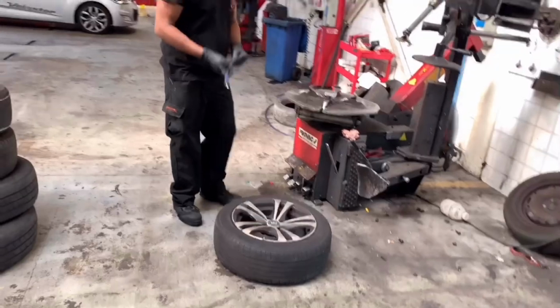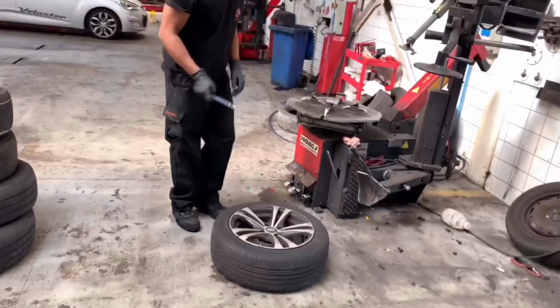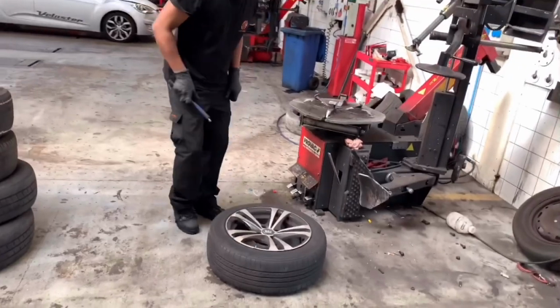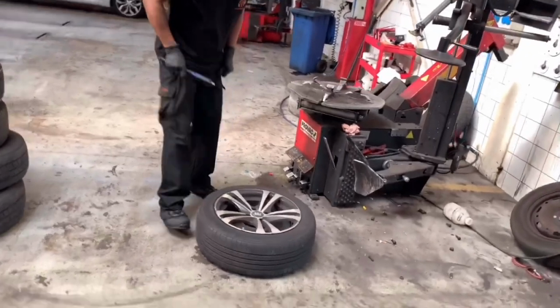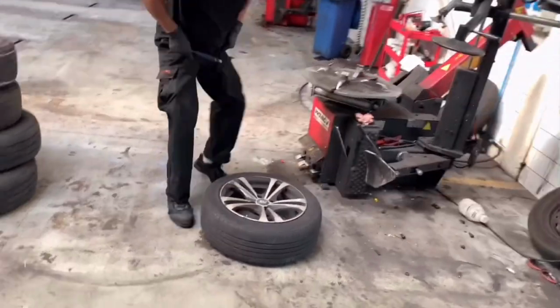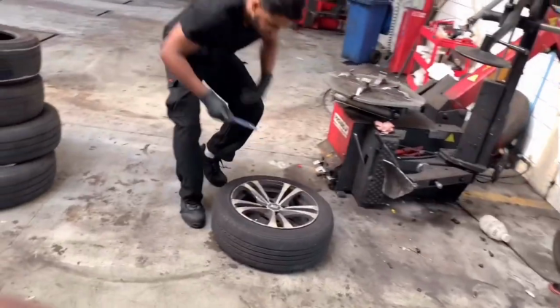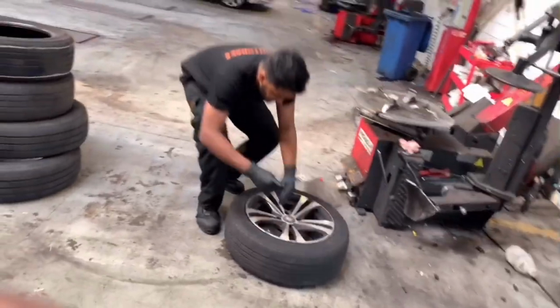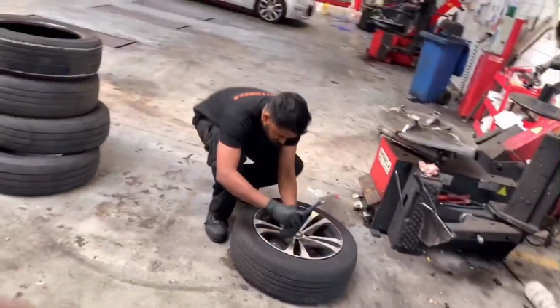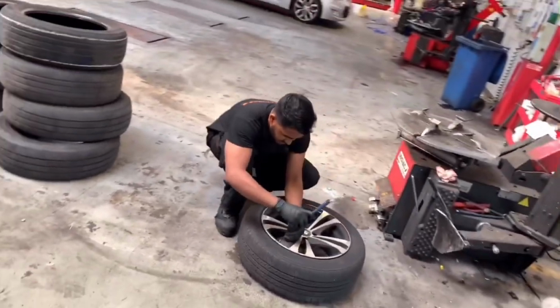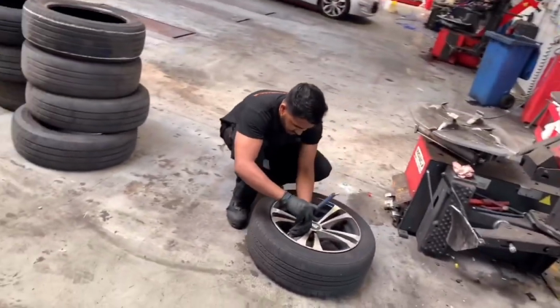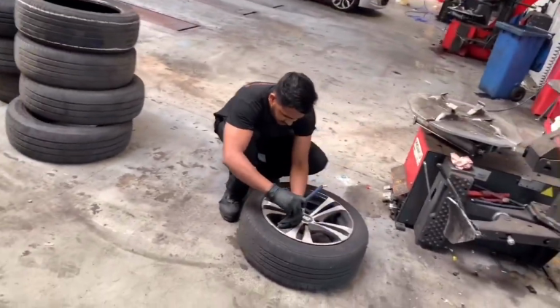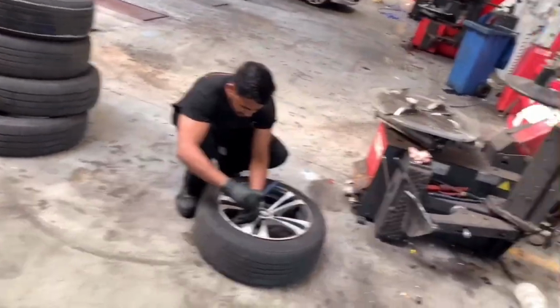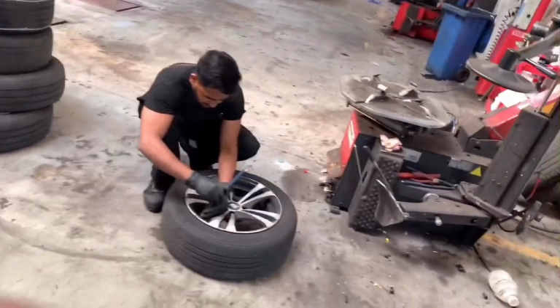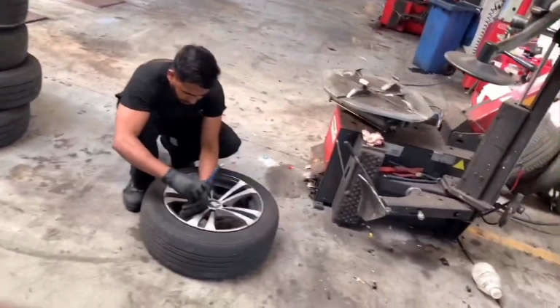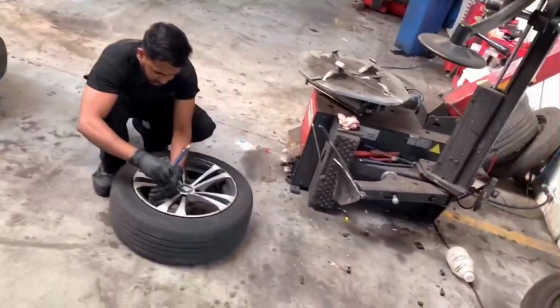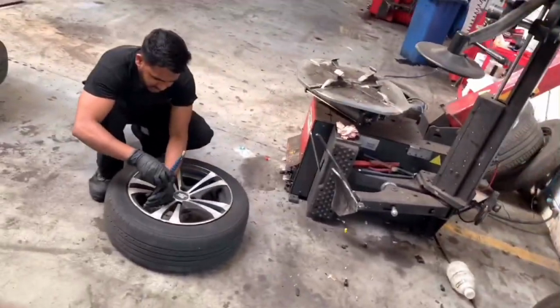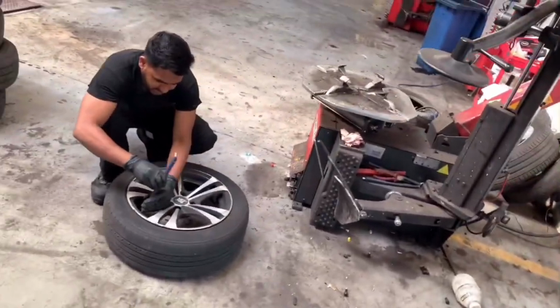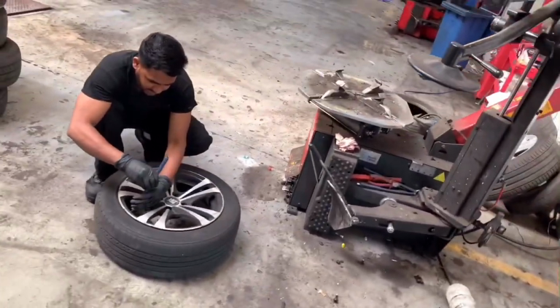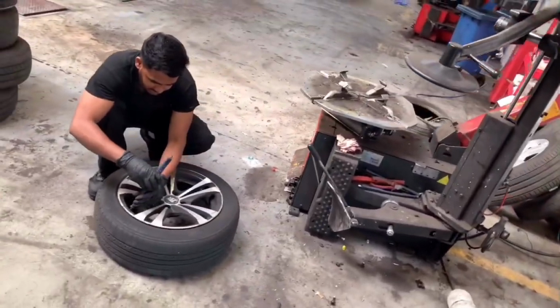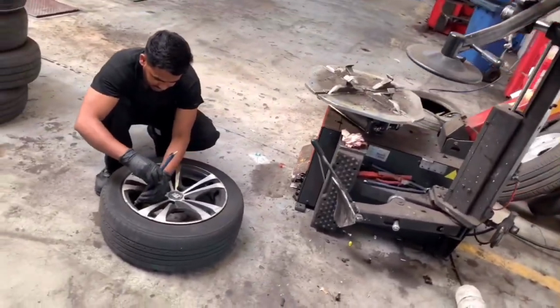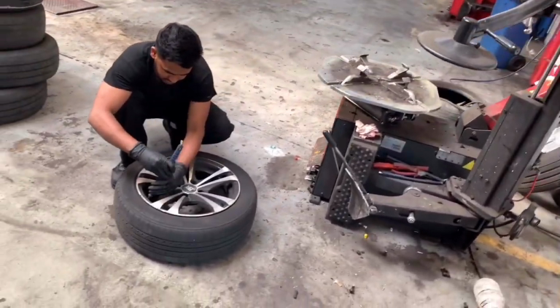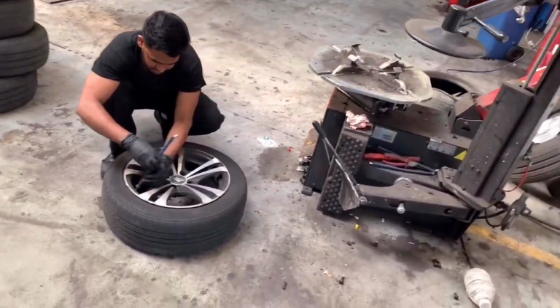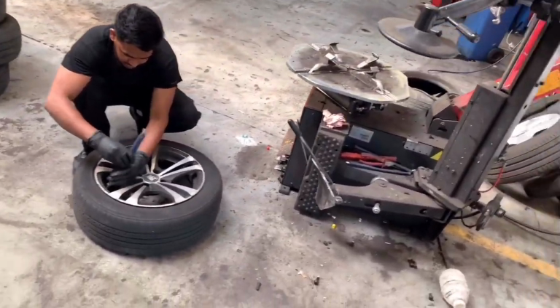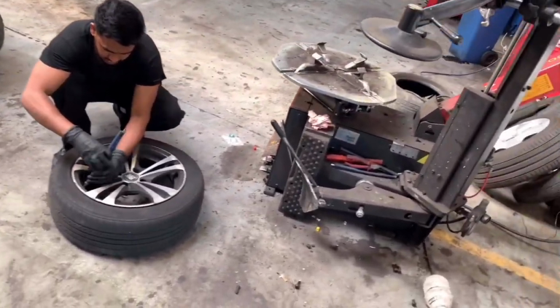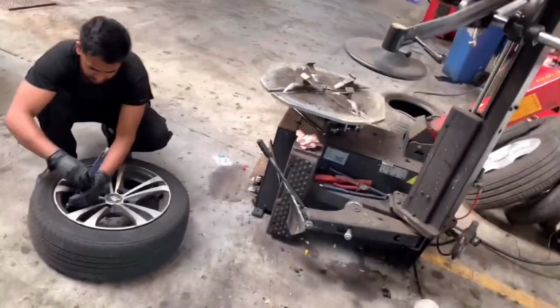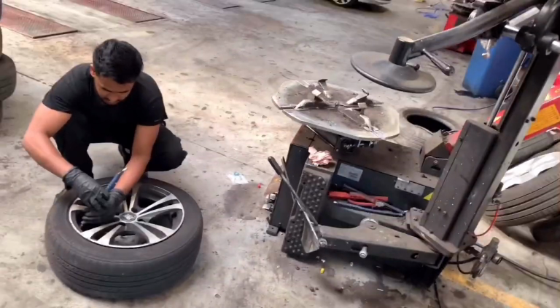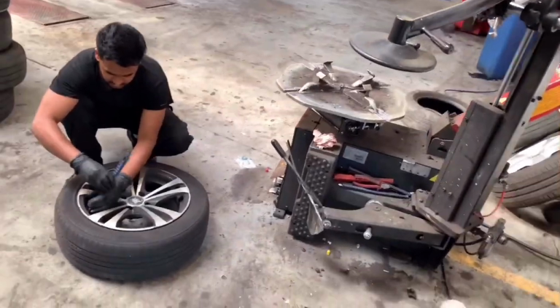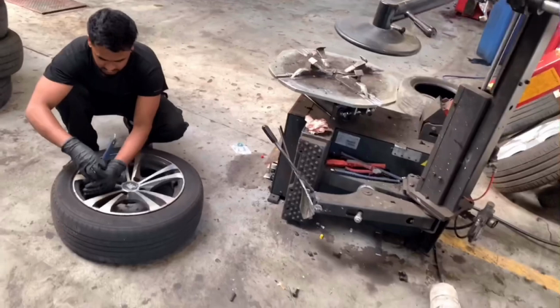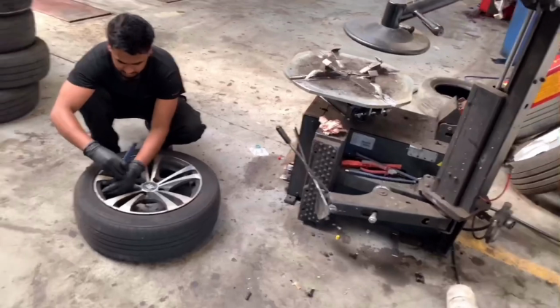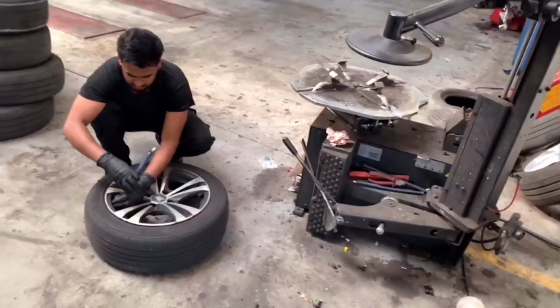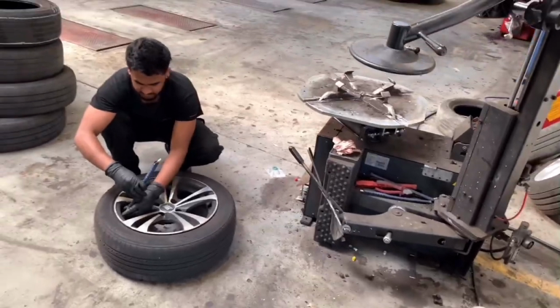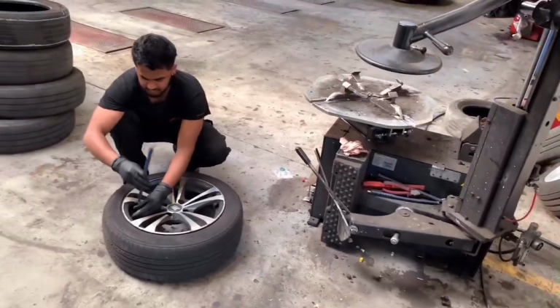Hello, welcome back to my YouTube channel with Pavi. Today we are going to show car with tire mat. The car is in the garage.